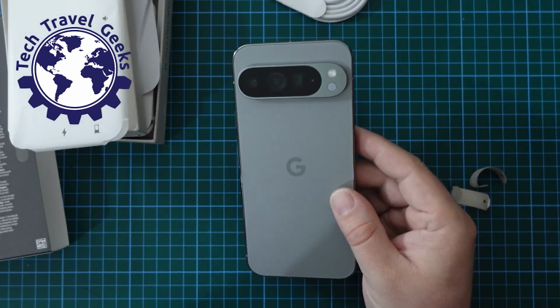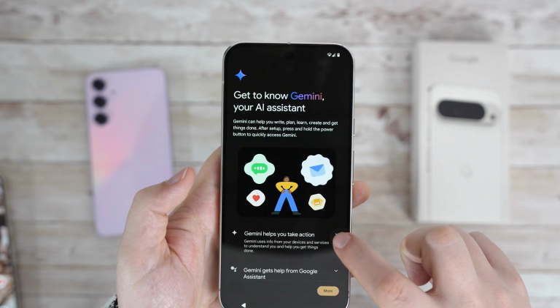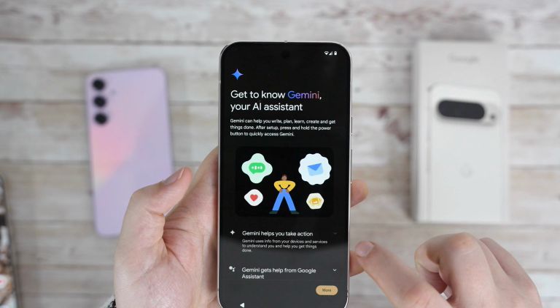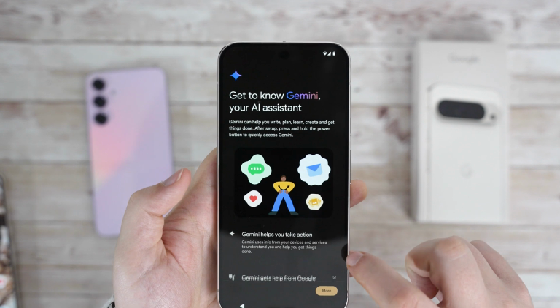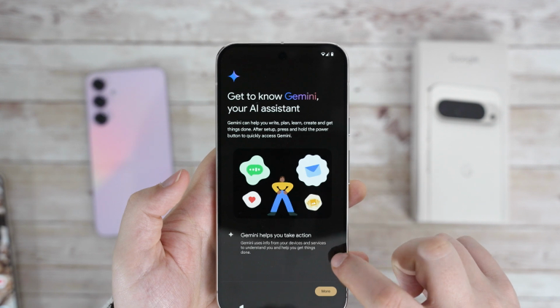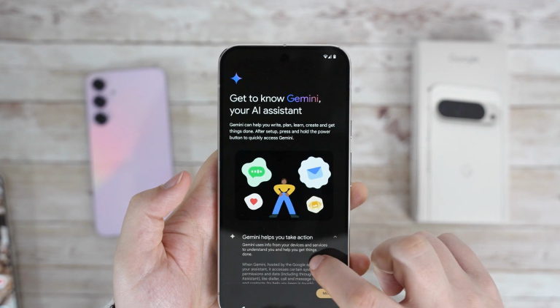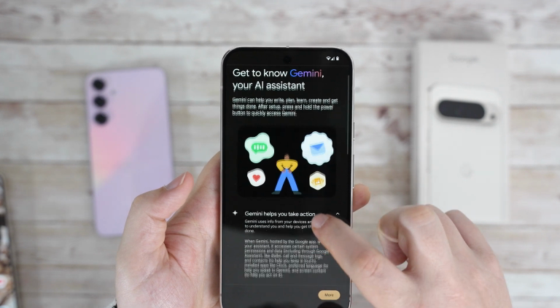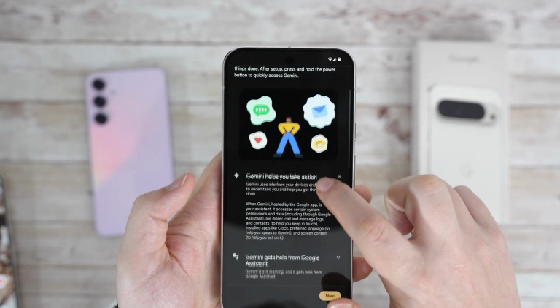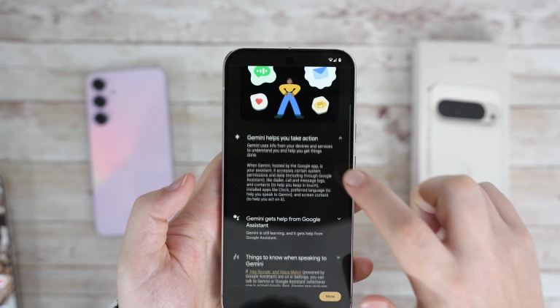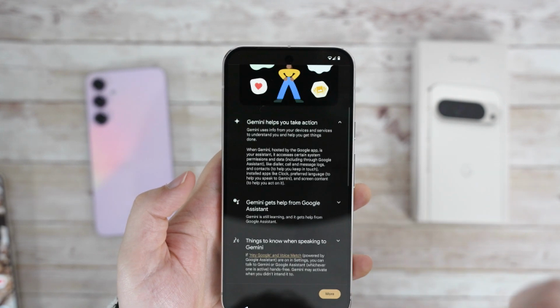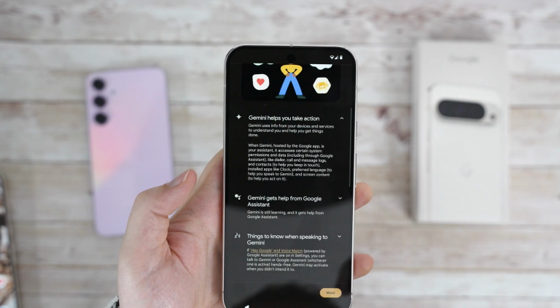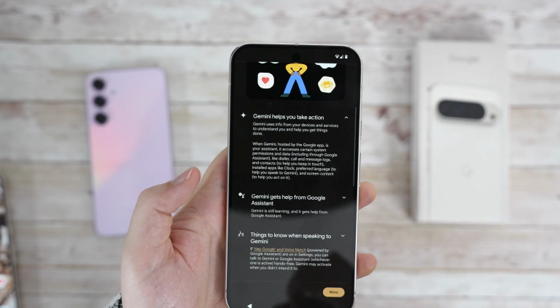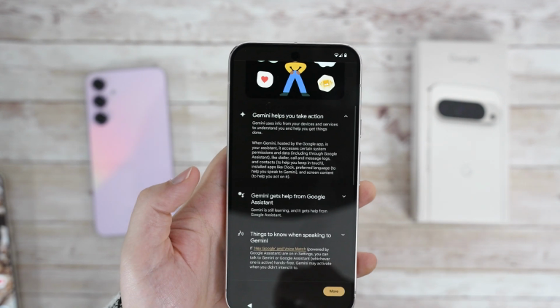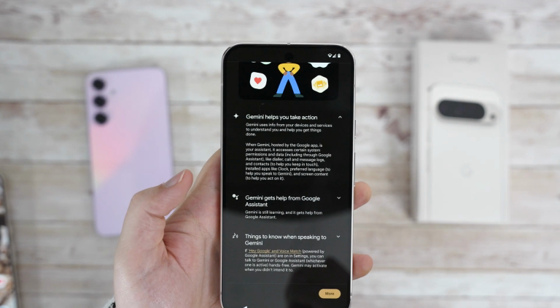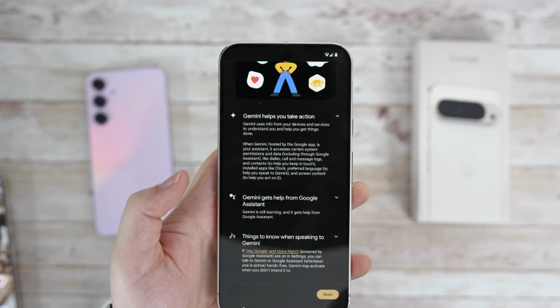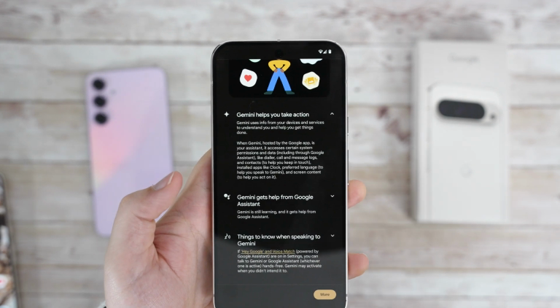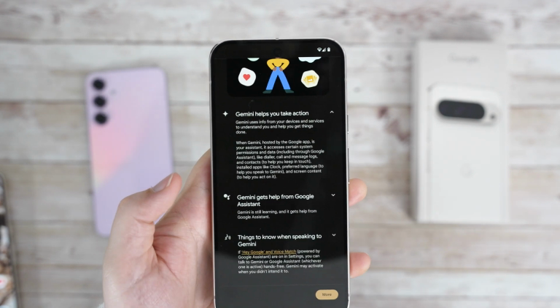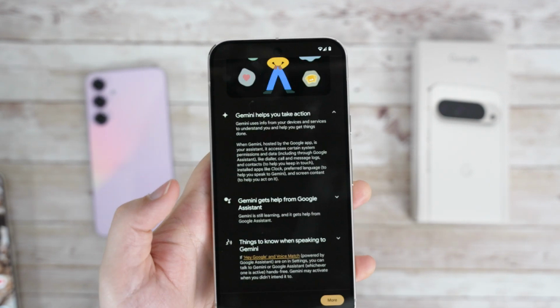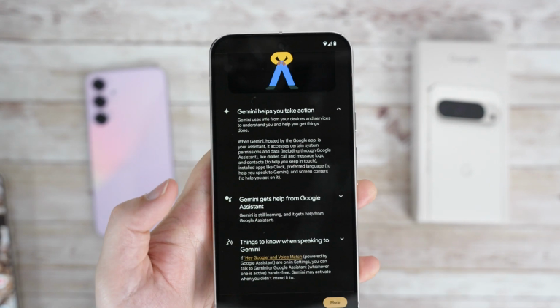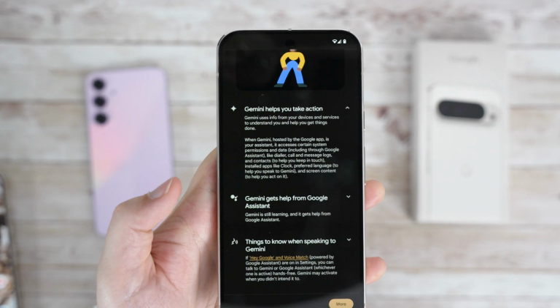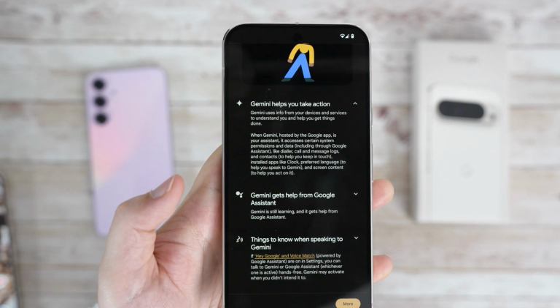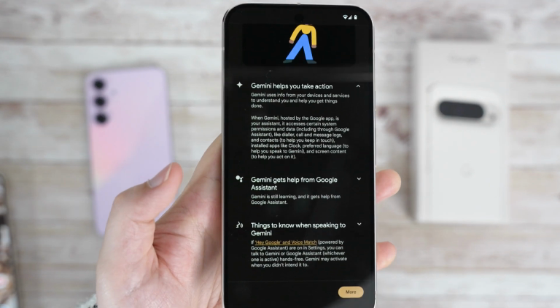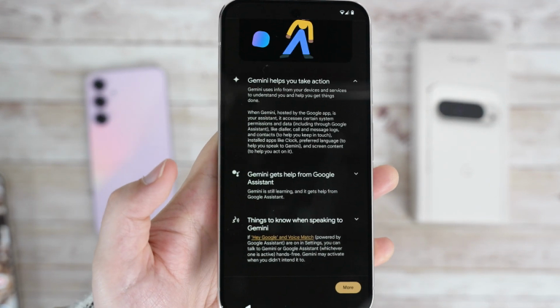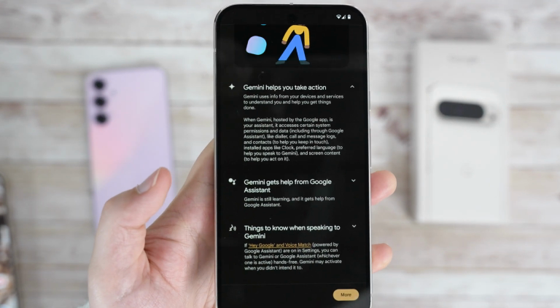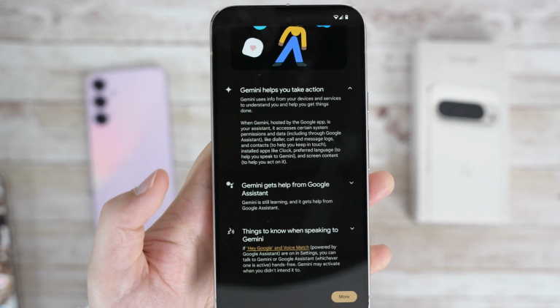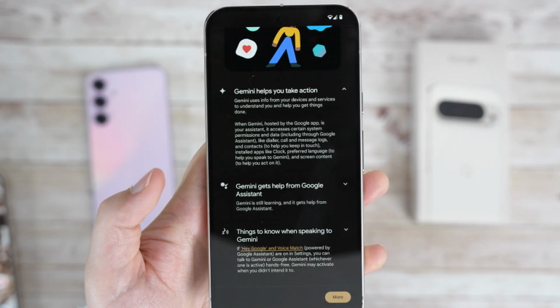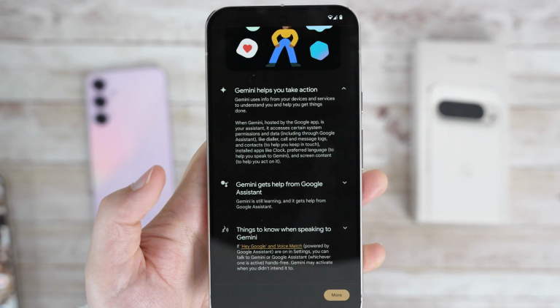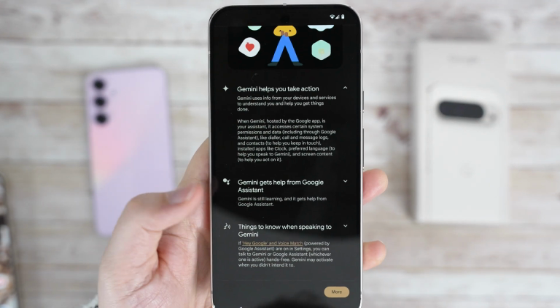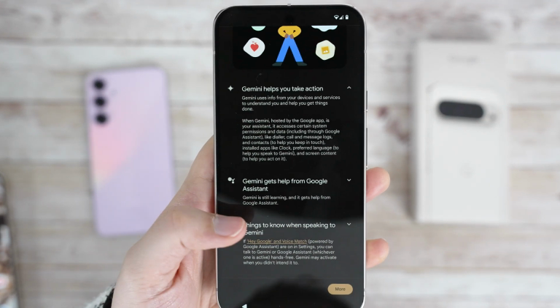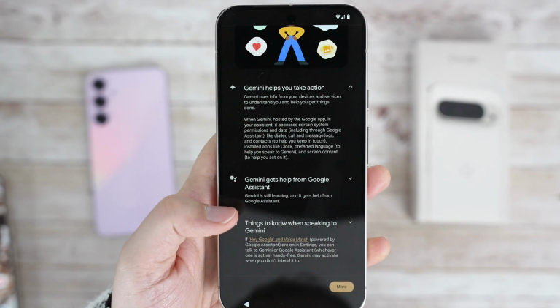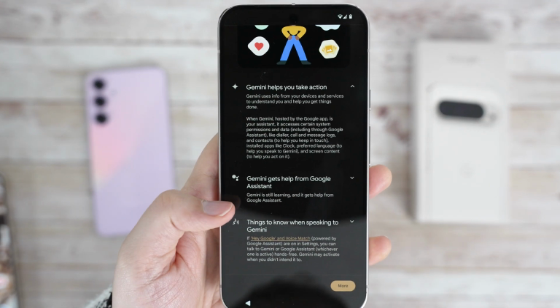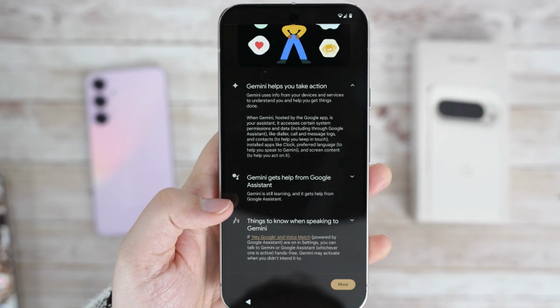In today's video, we'll go through the setup experience, software, and touch on some AI features as we go.